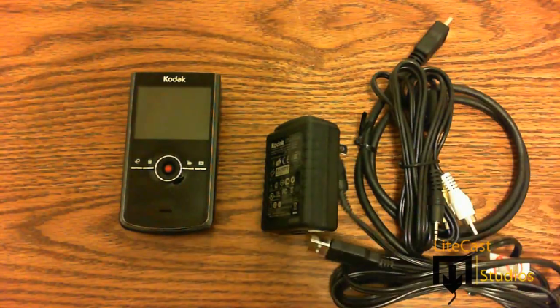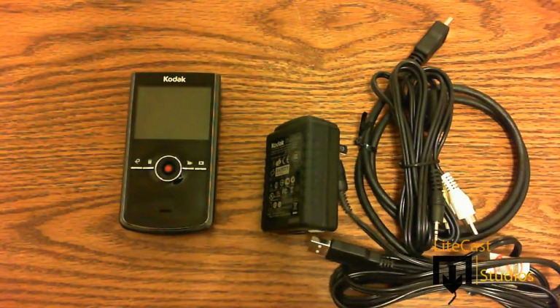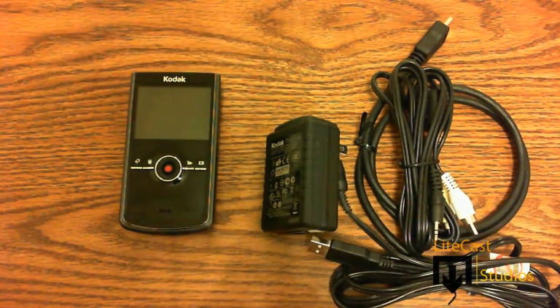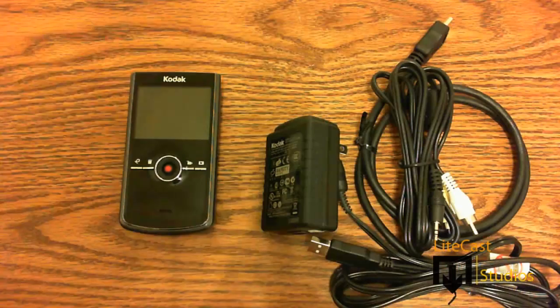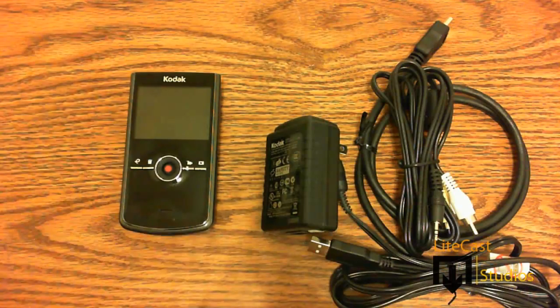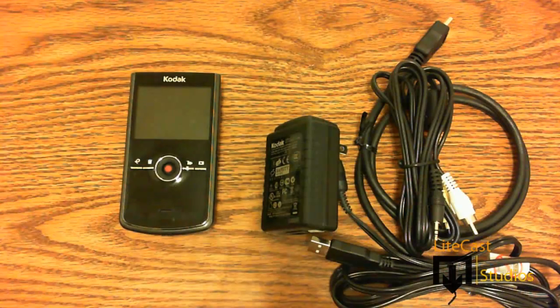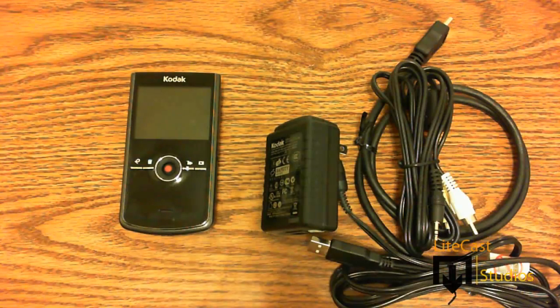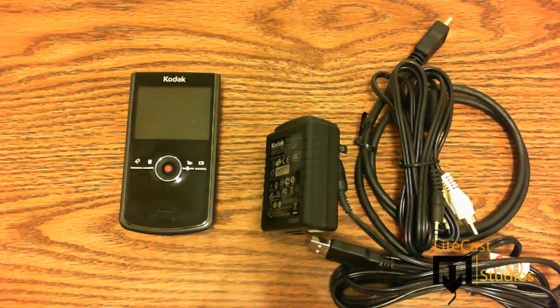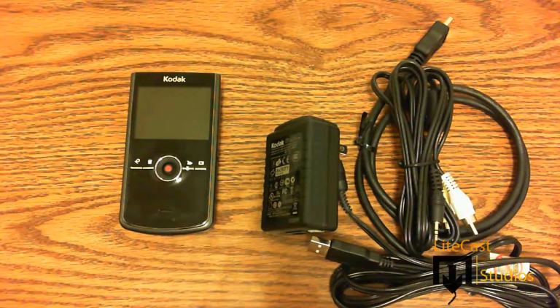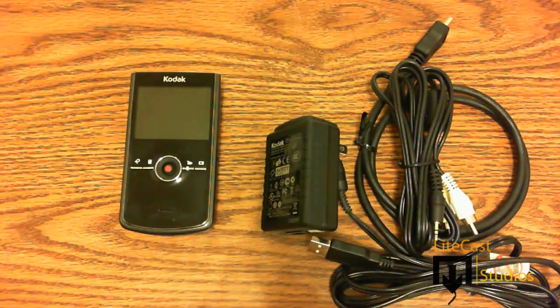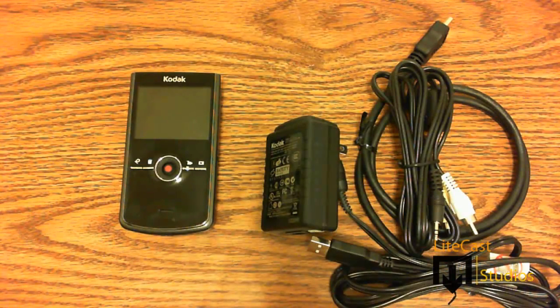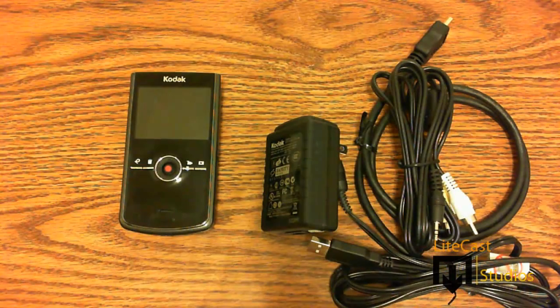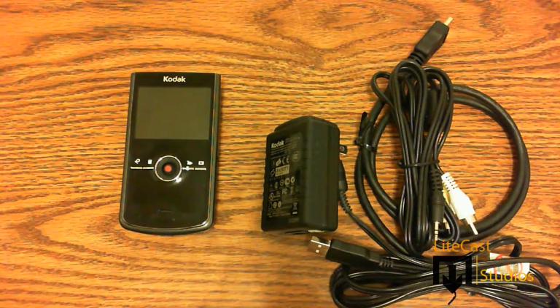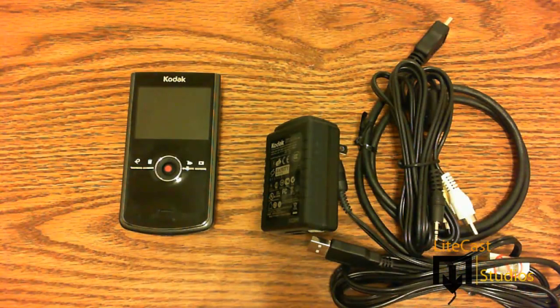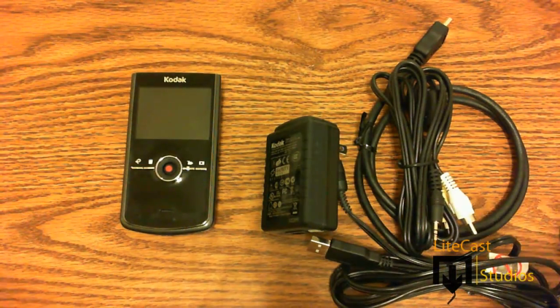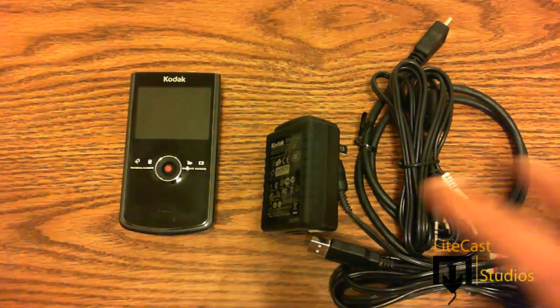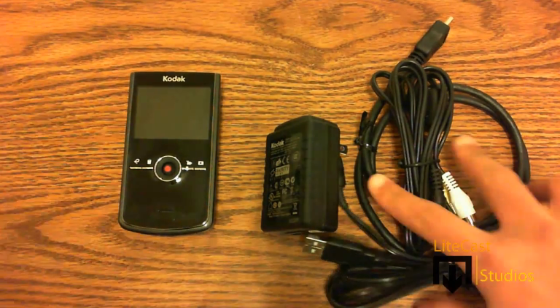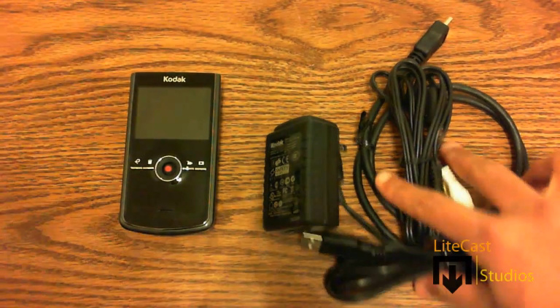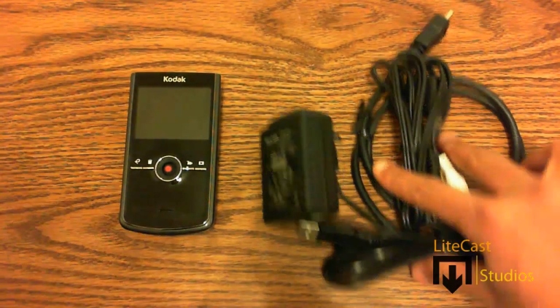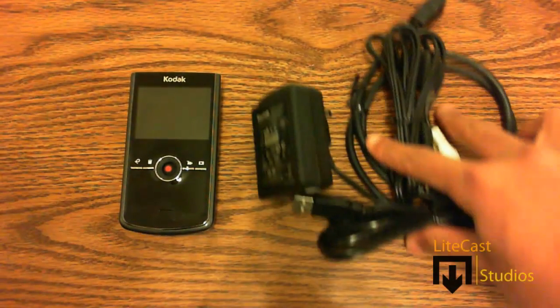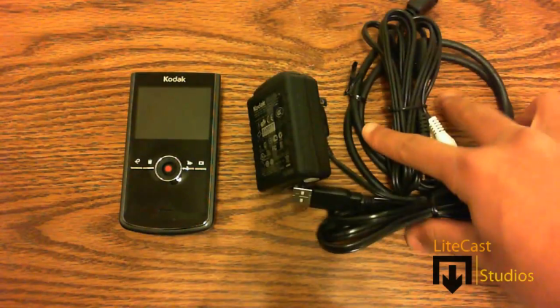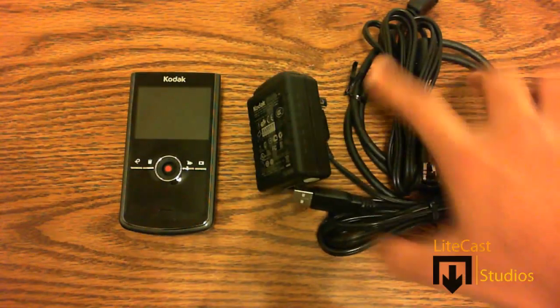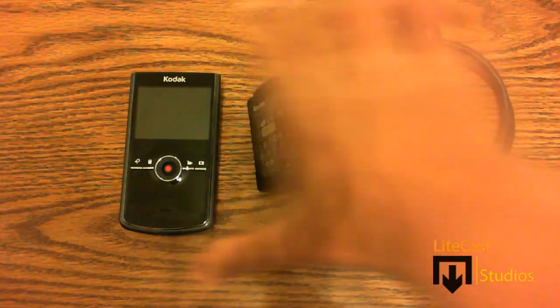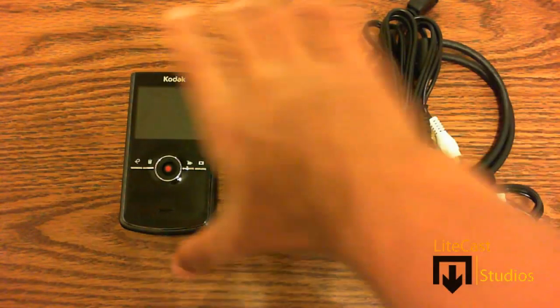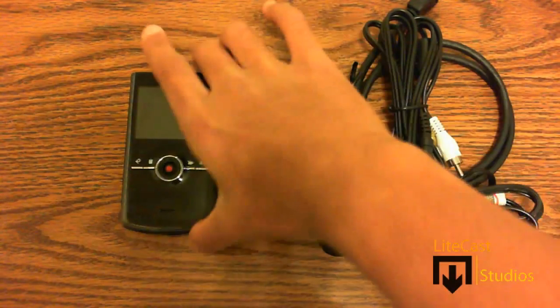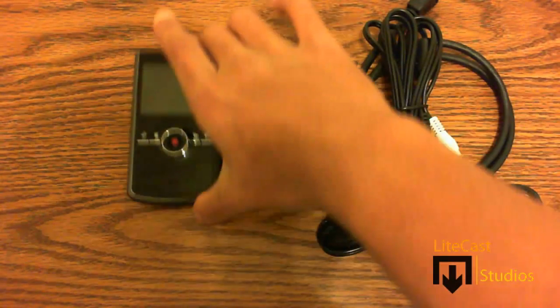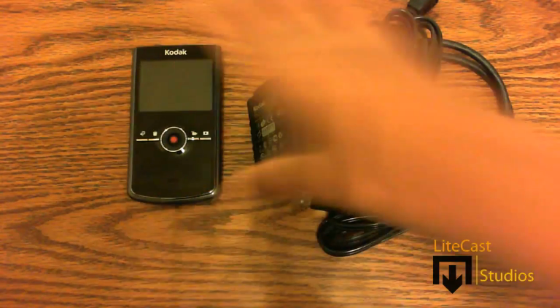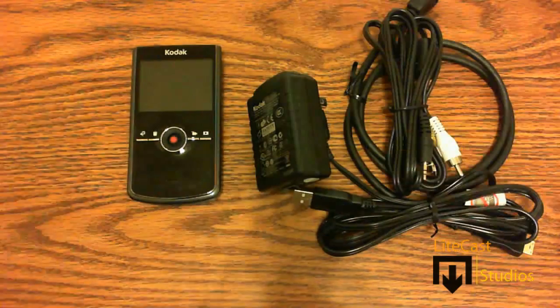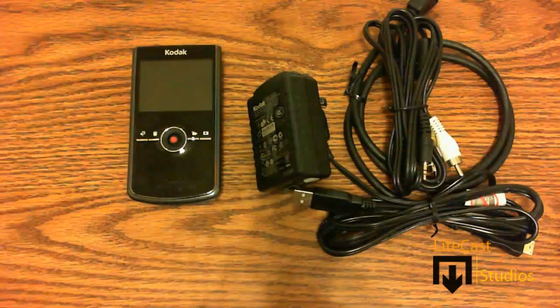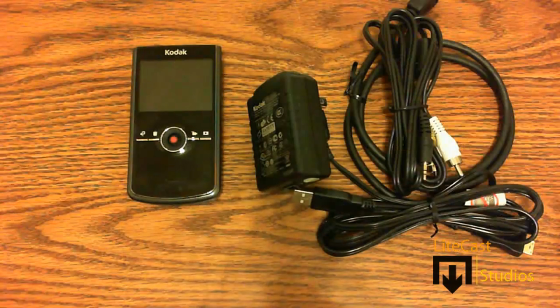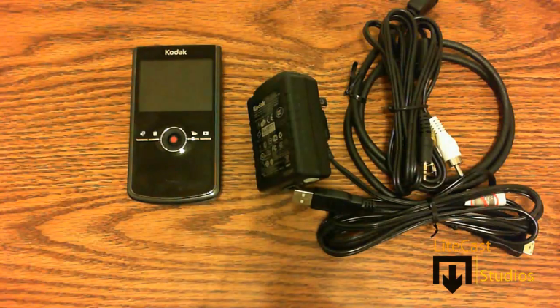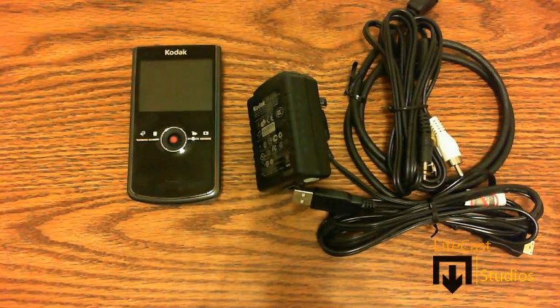I guess that's about it for this unboxing. Don't forget to comment, rate, and subscribe. This is Lightcast Studios and thanks for watching.